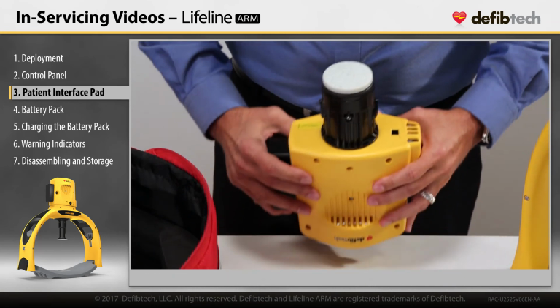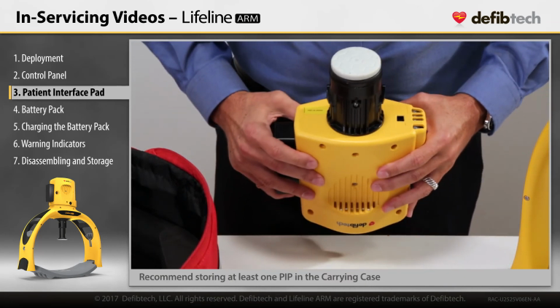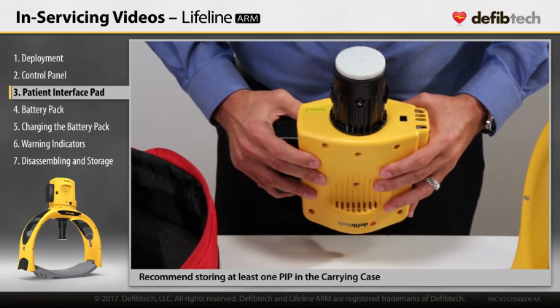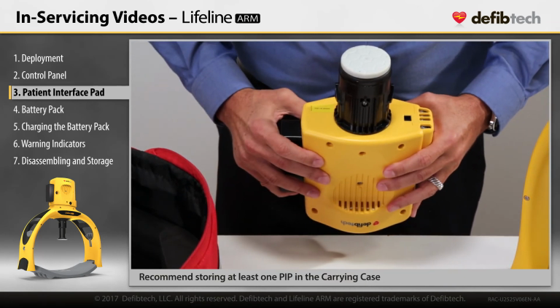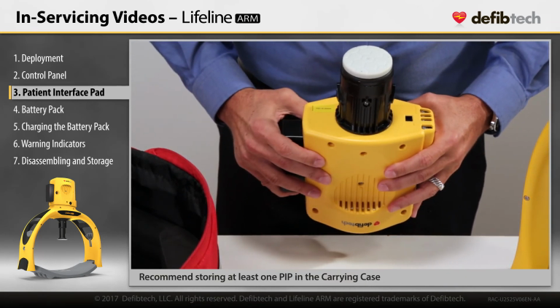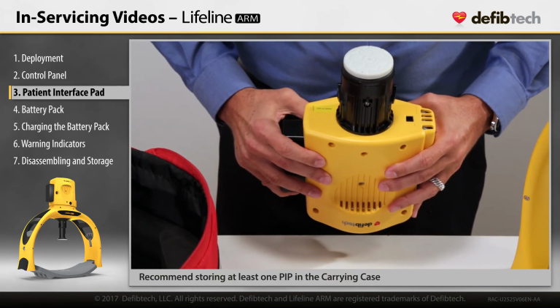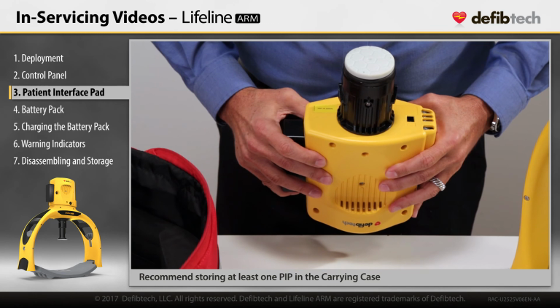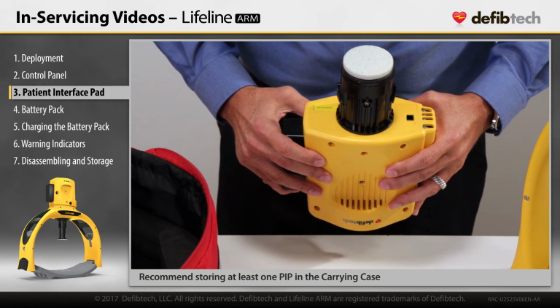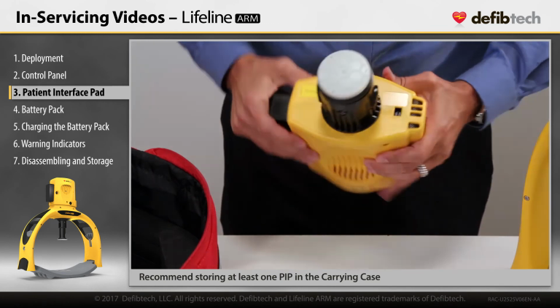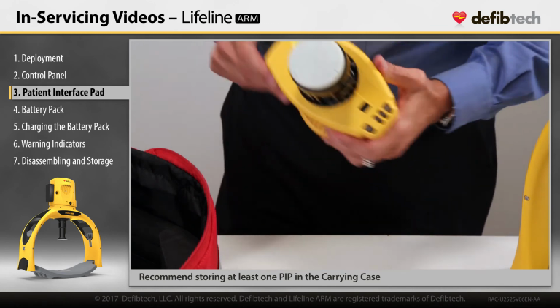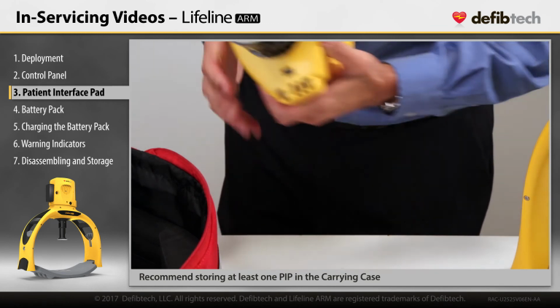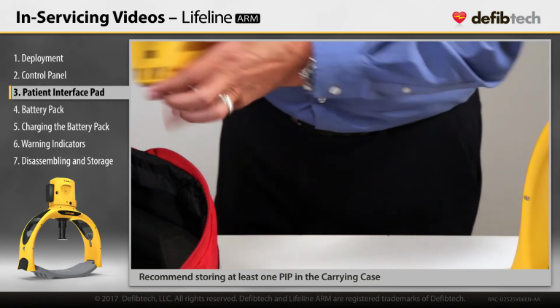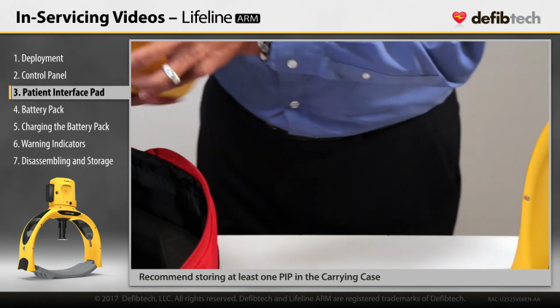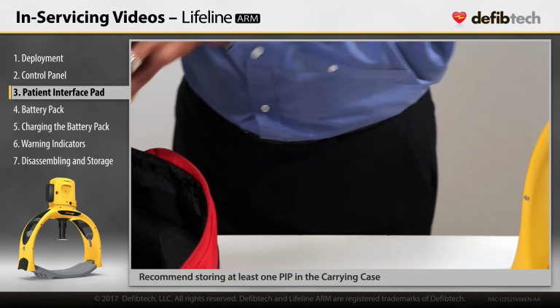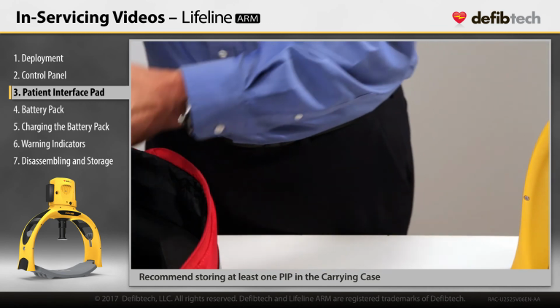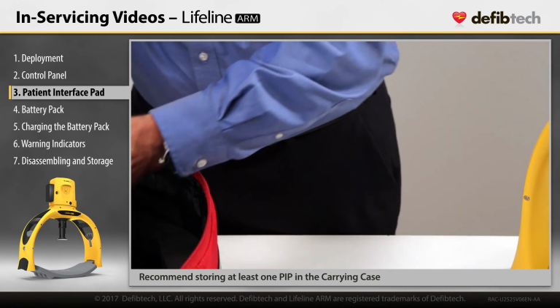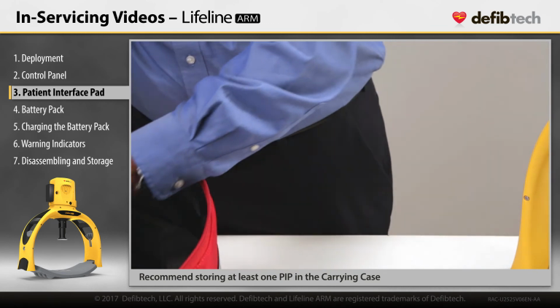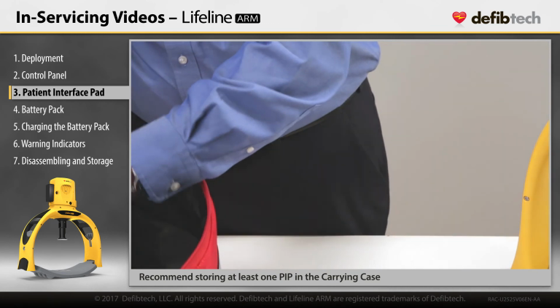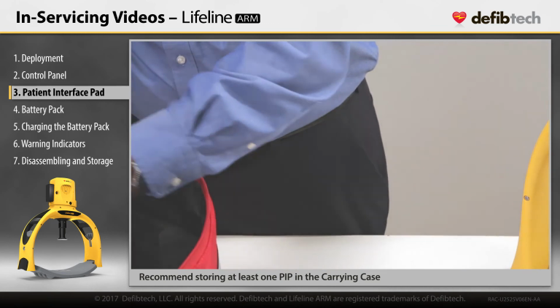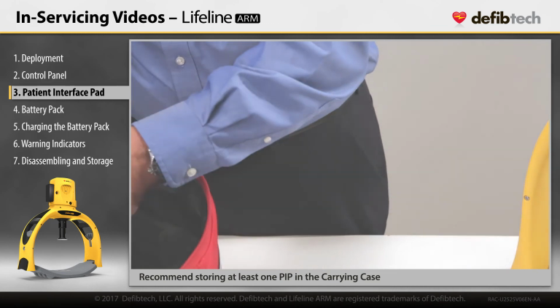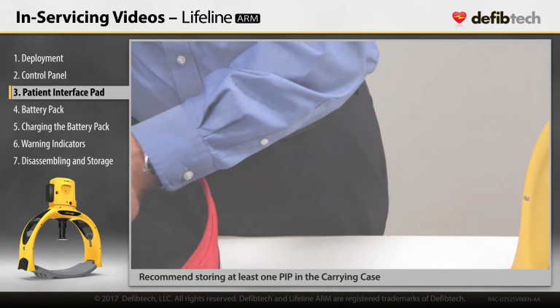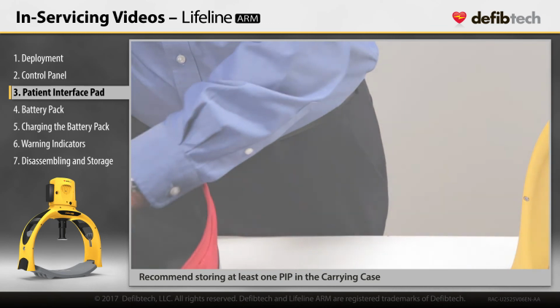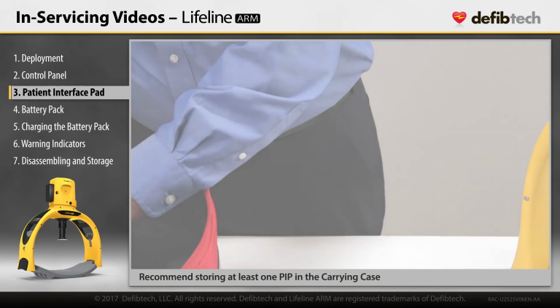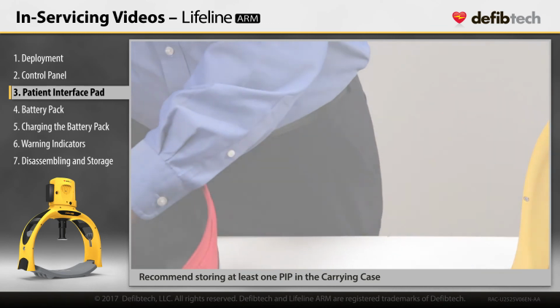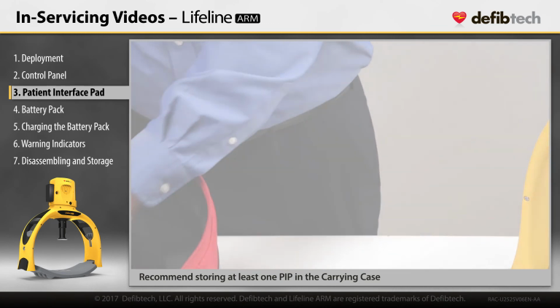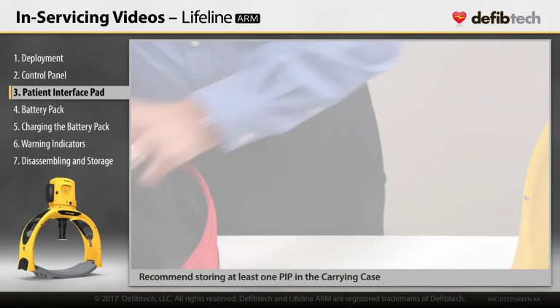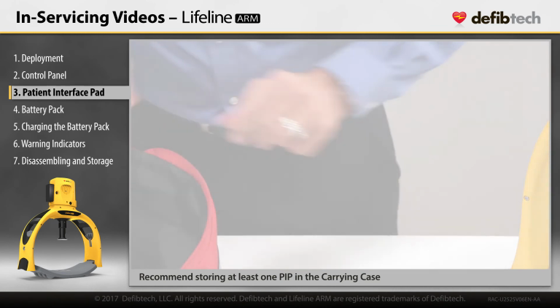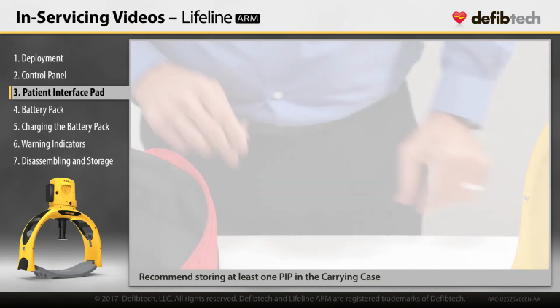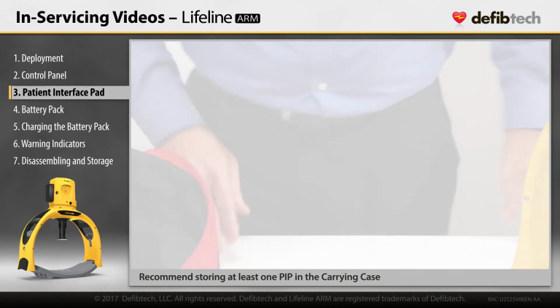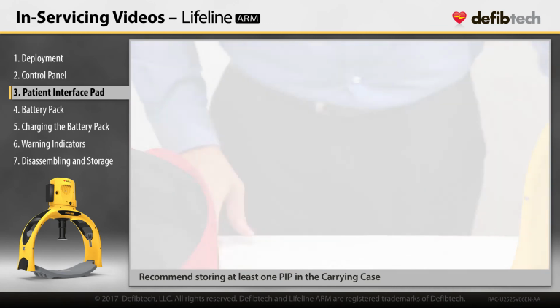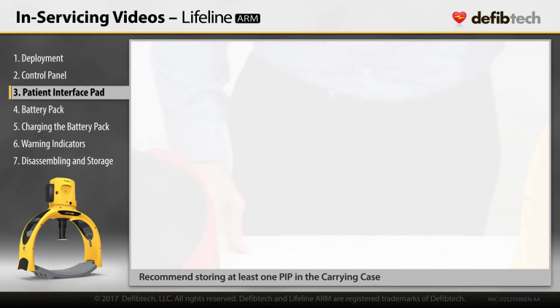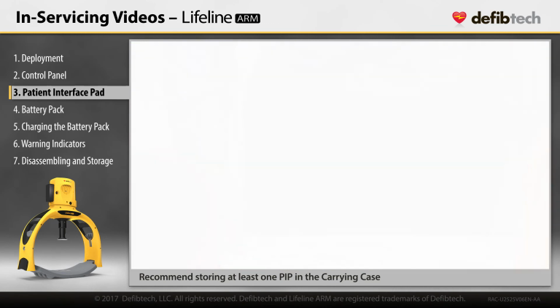Always store the device so it is ready to go with the new PIP installed and at least one unused PIP as a spare.